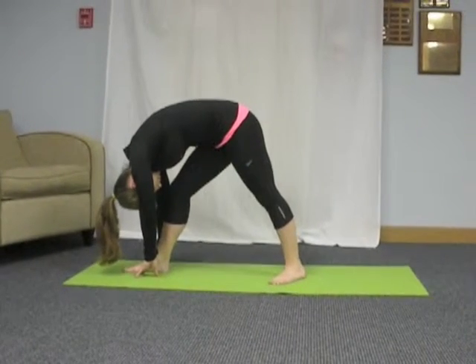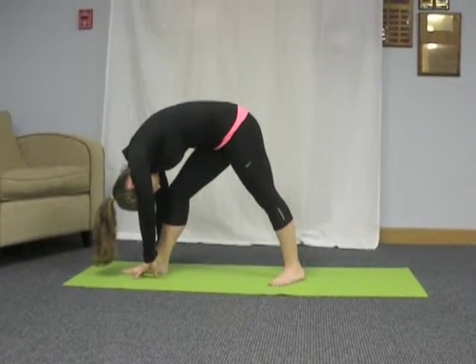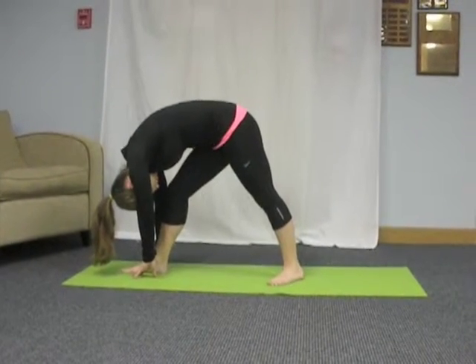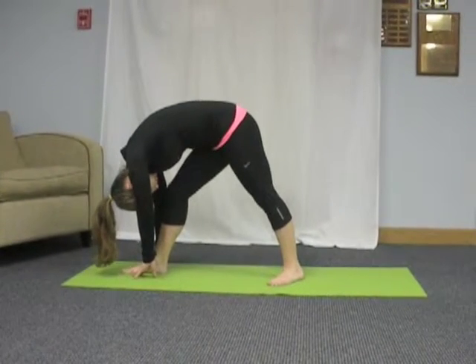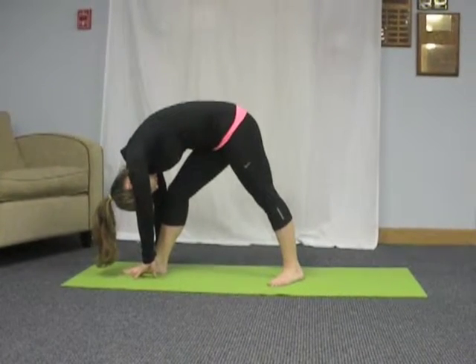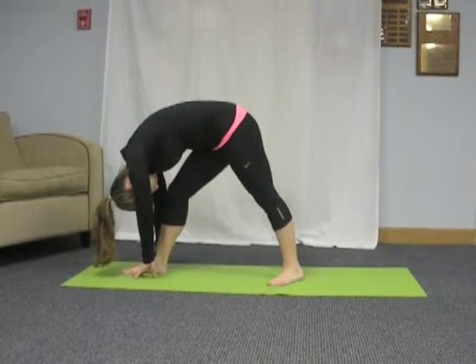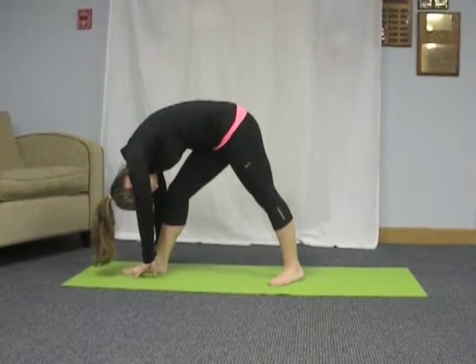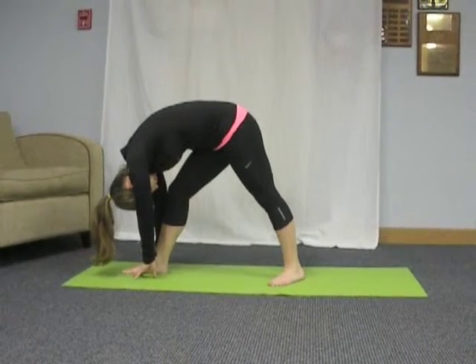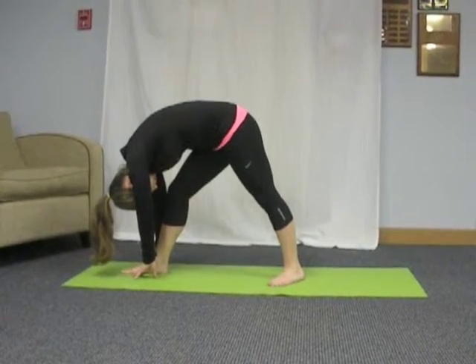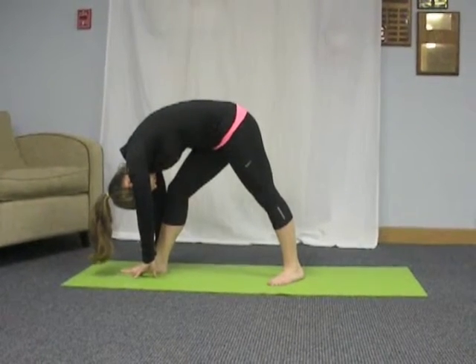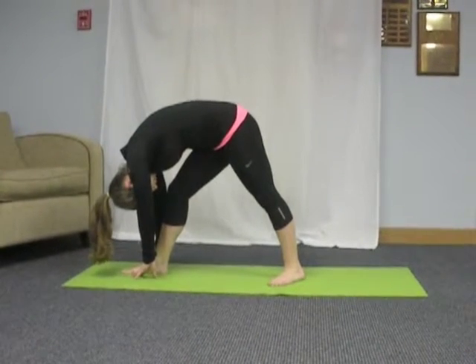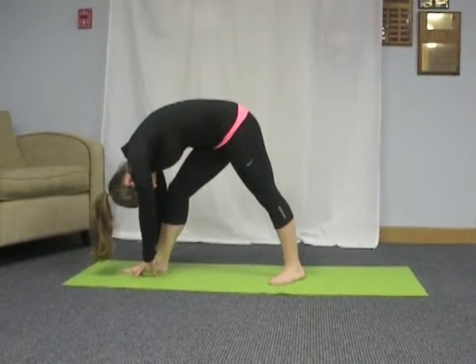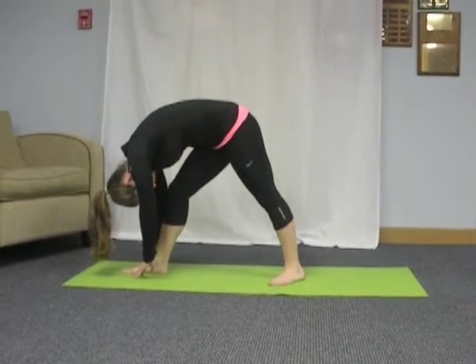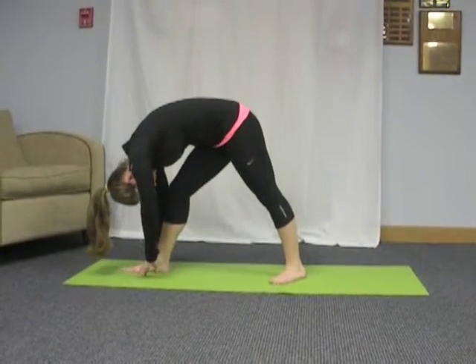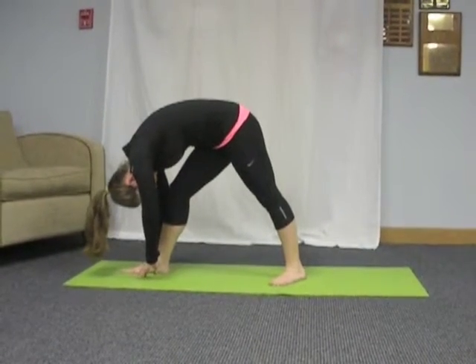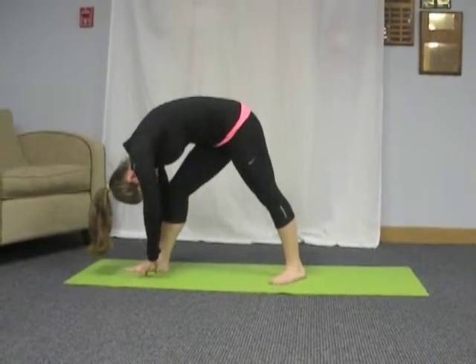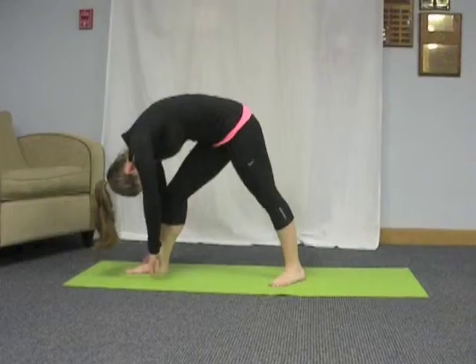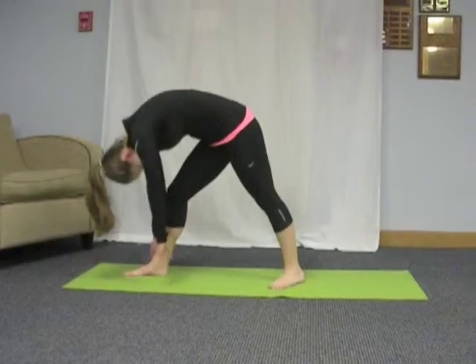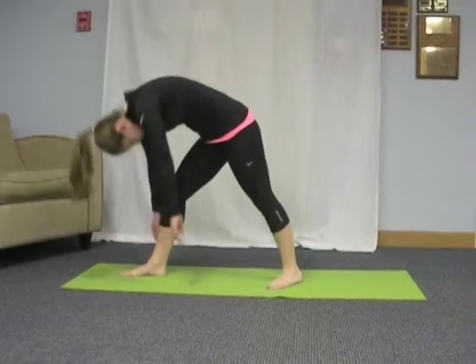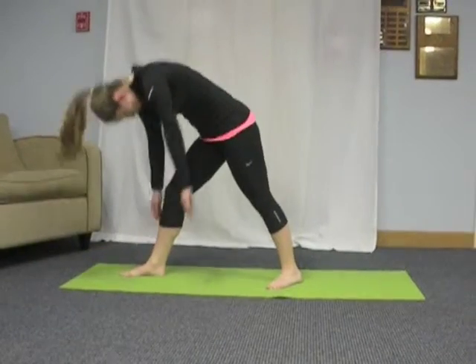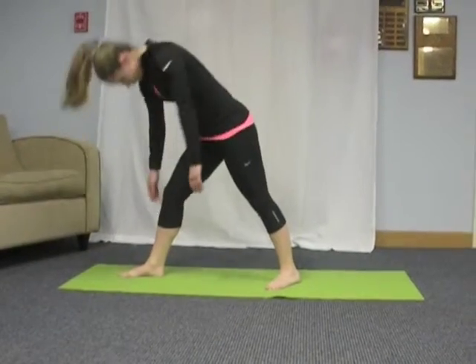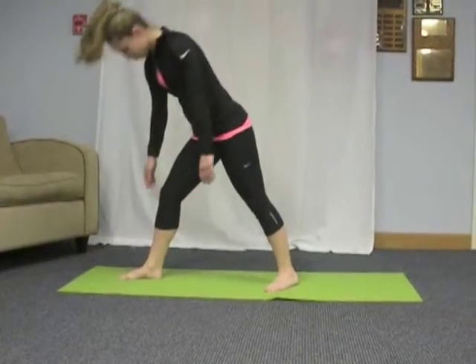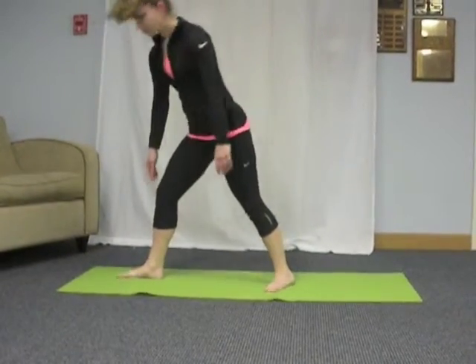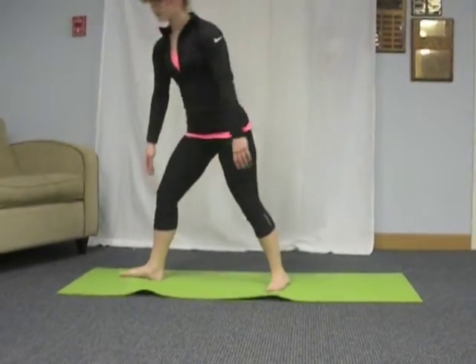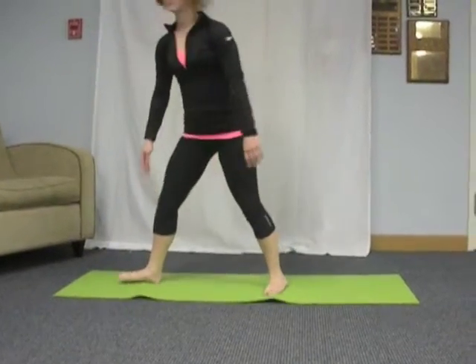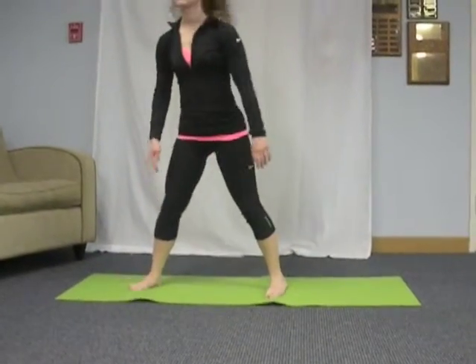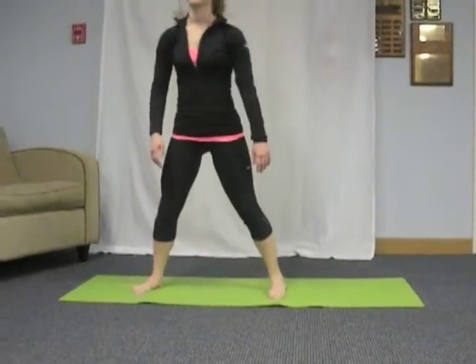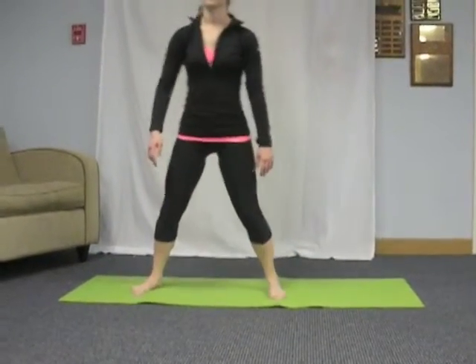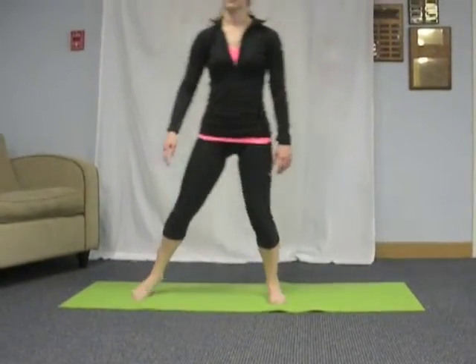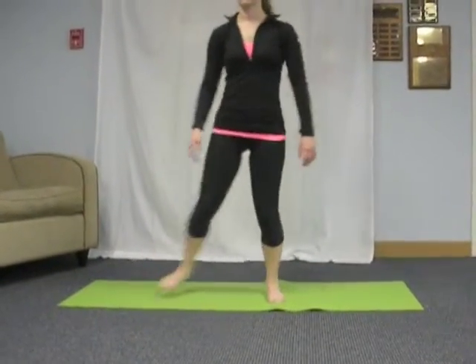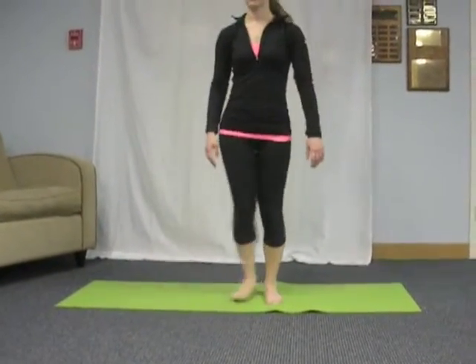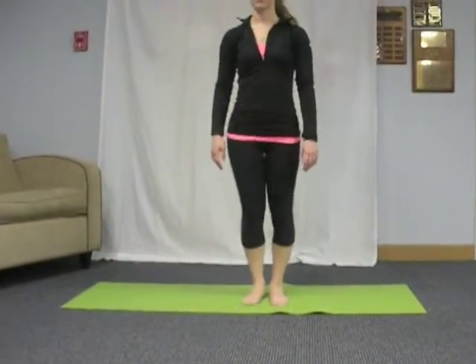Inhale to return to standing with your feet together. We will now repeat it on the other side.